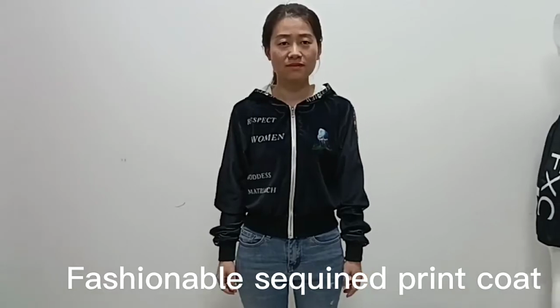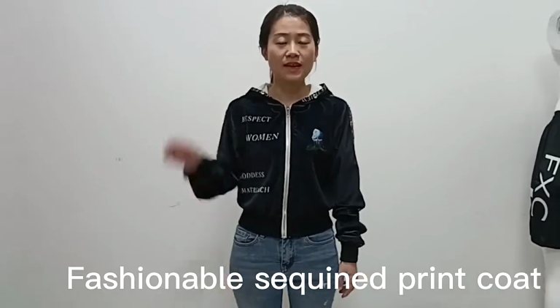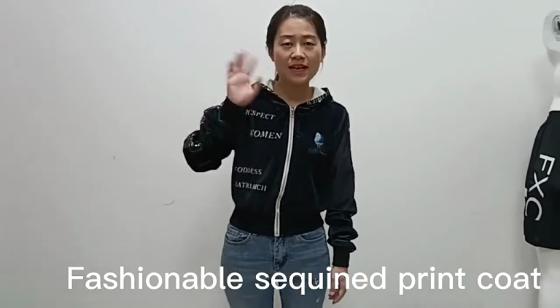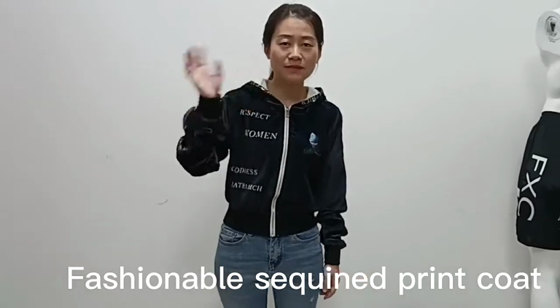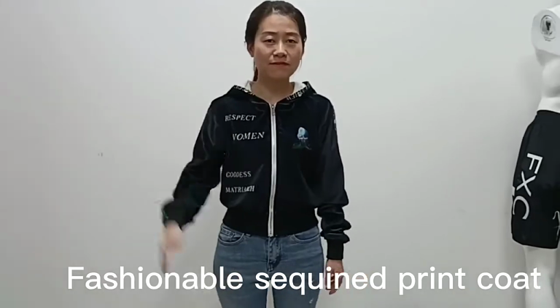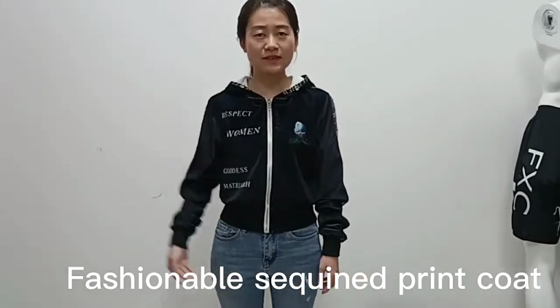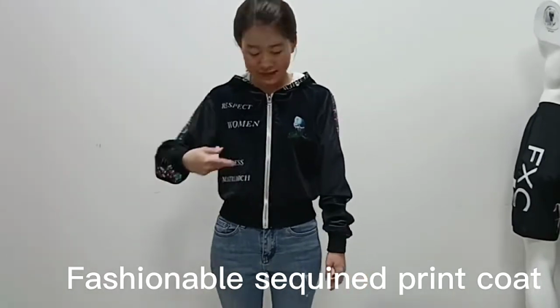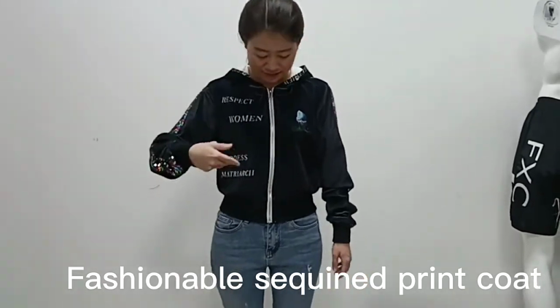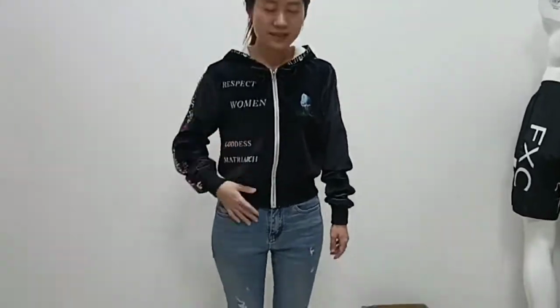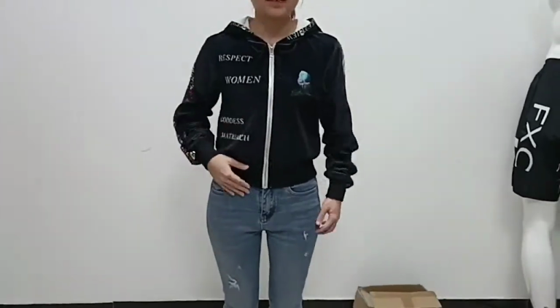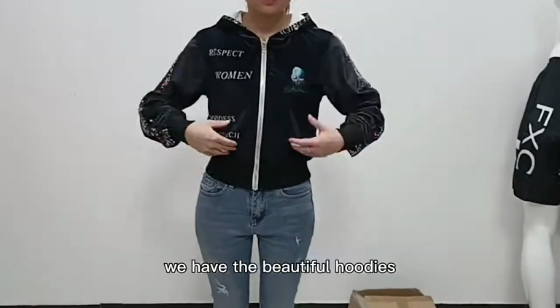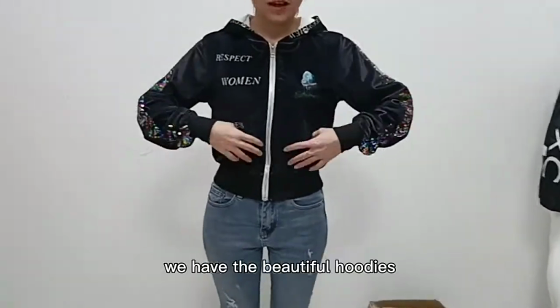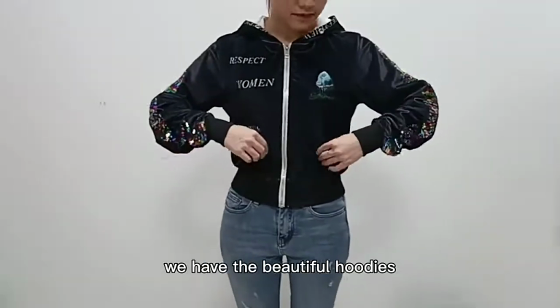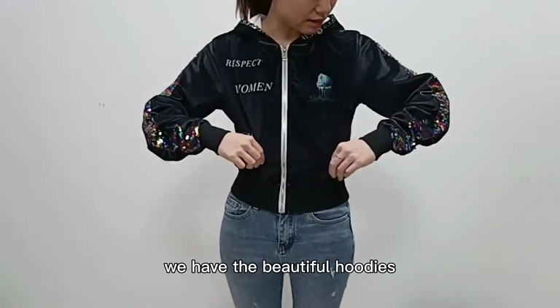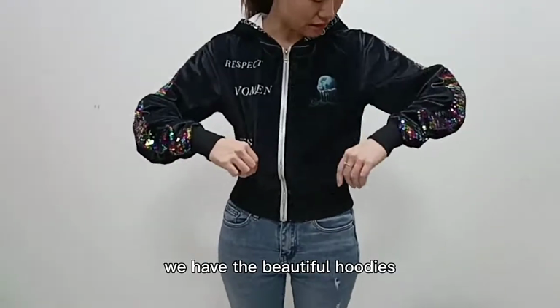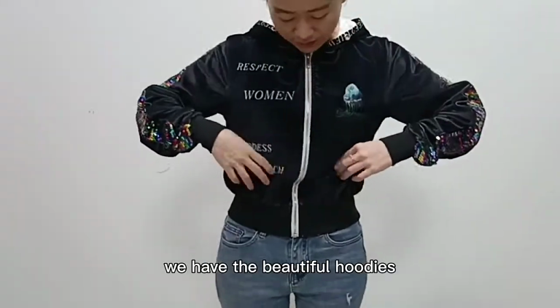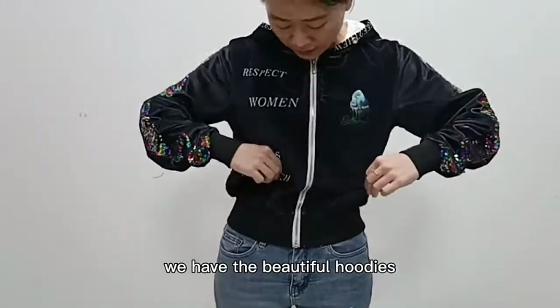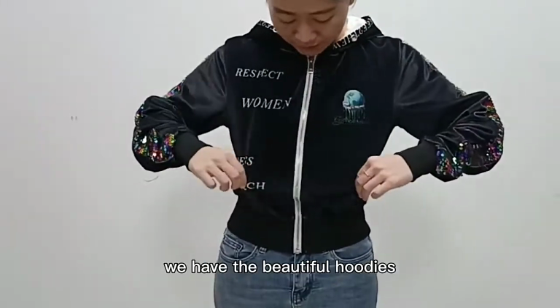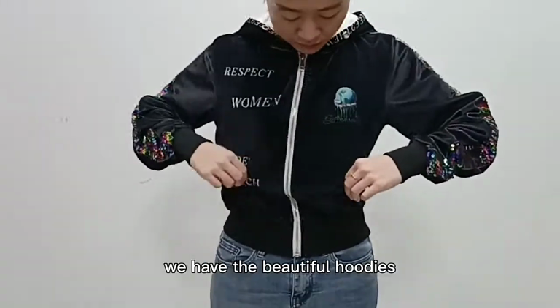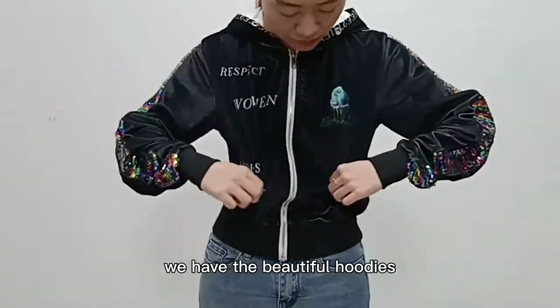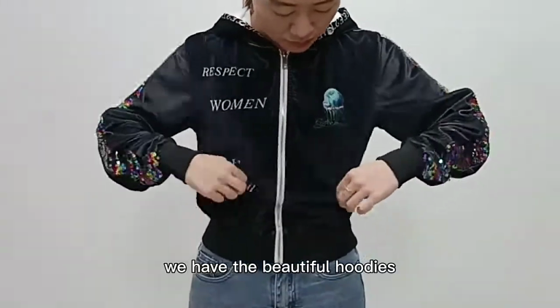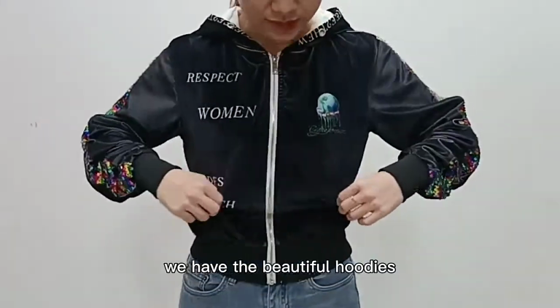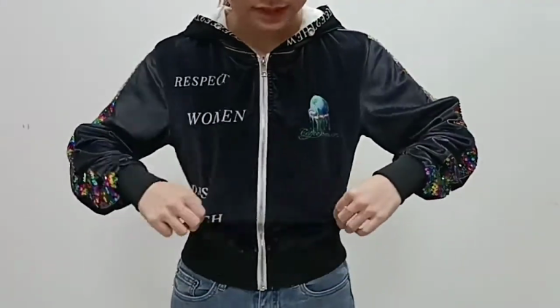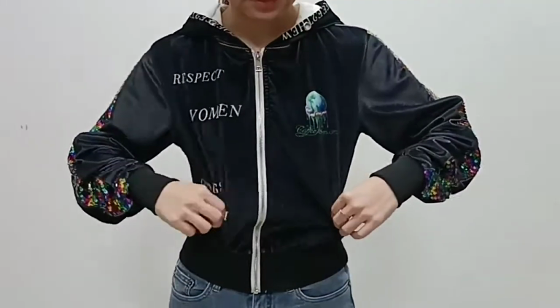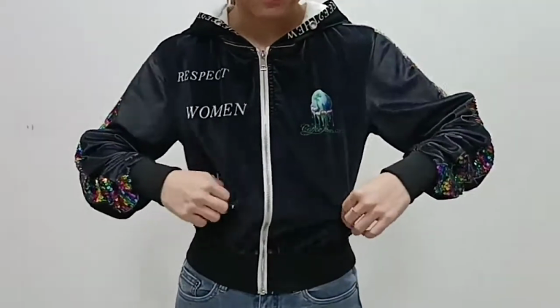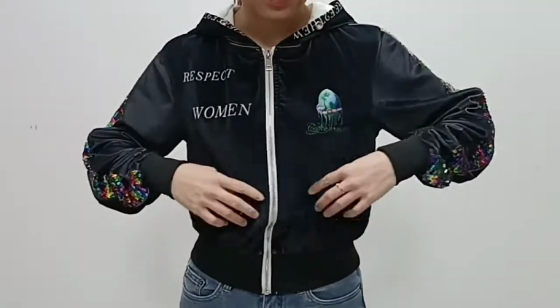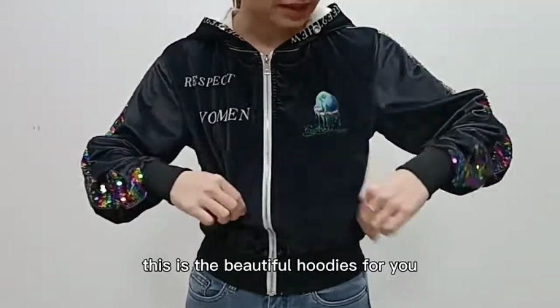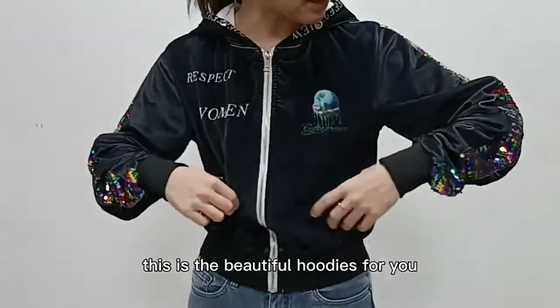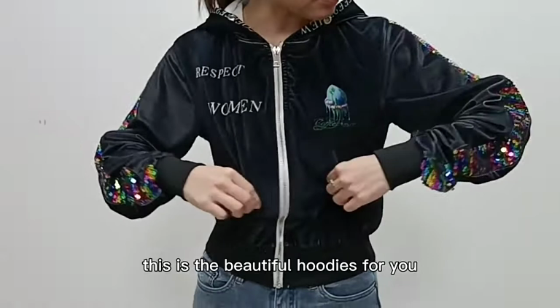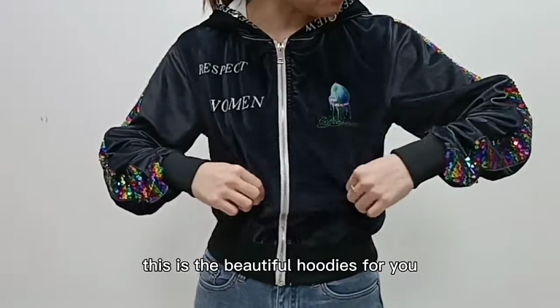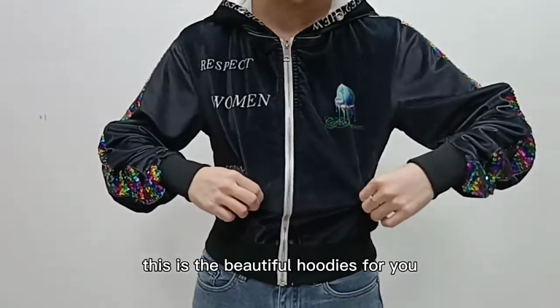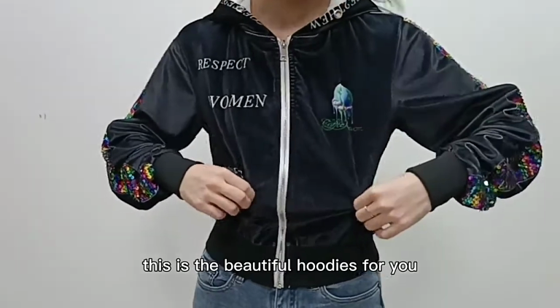Hi, I'm Sophie. Look here. We have the beautiful hoodies. This is the beautiful hoodie for you.